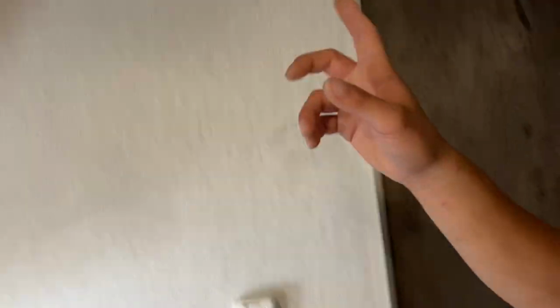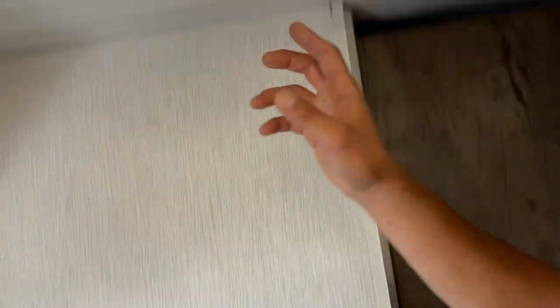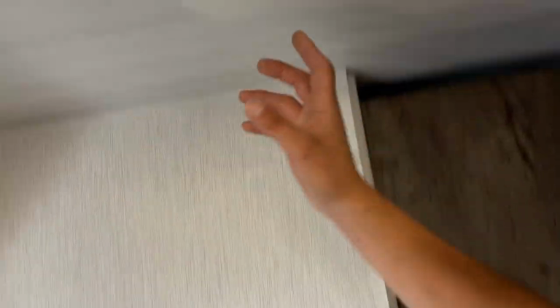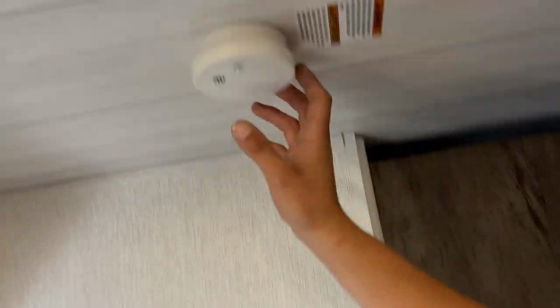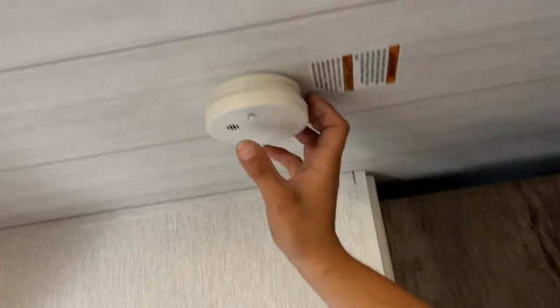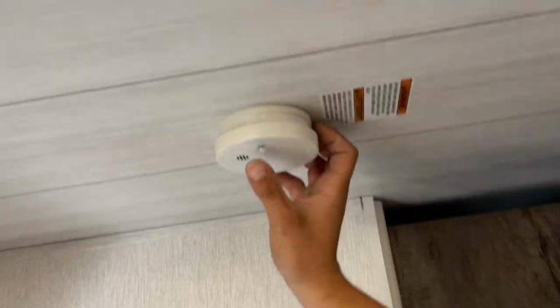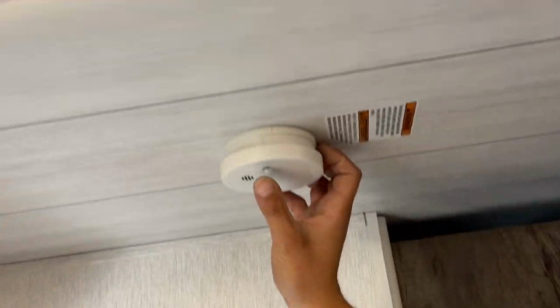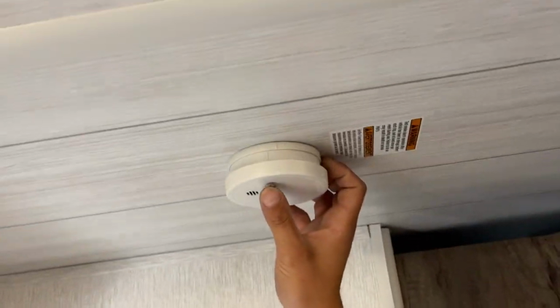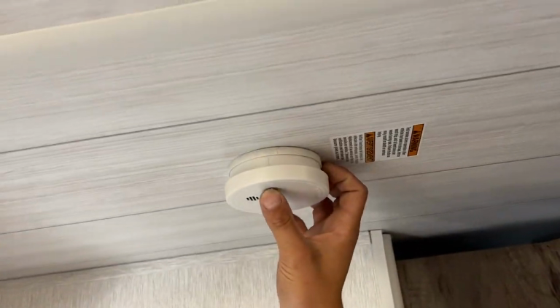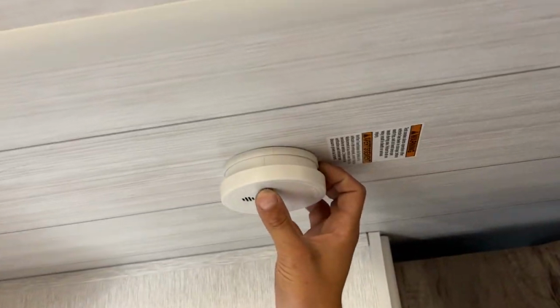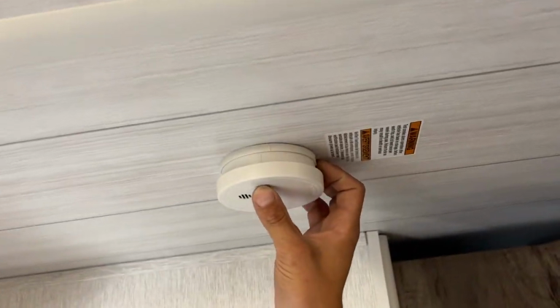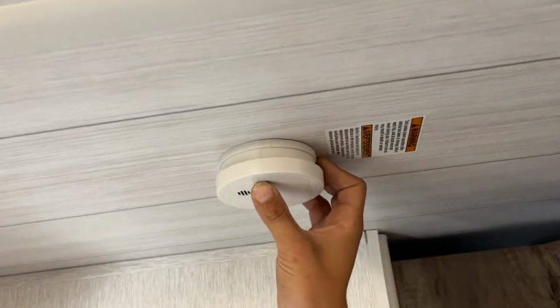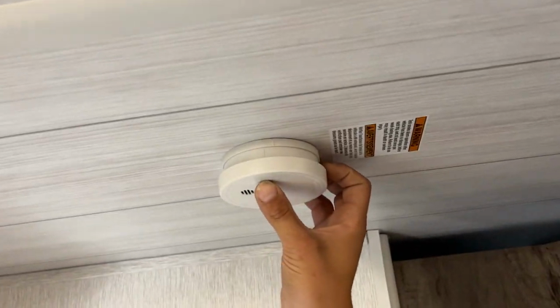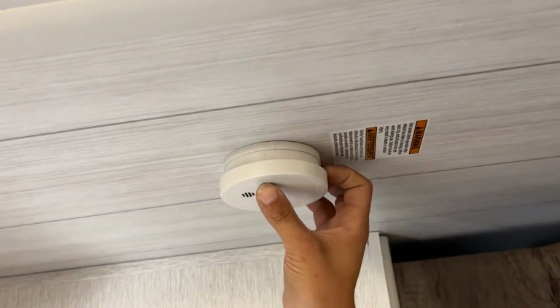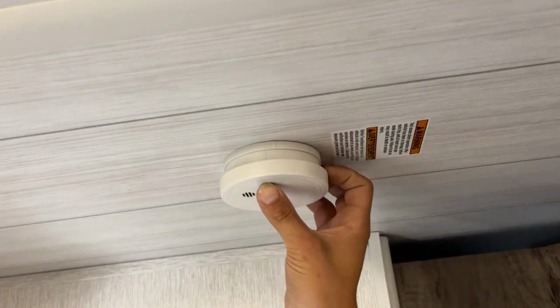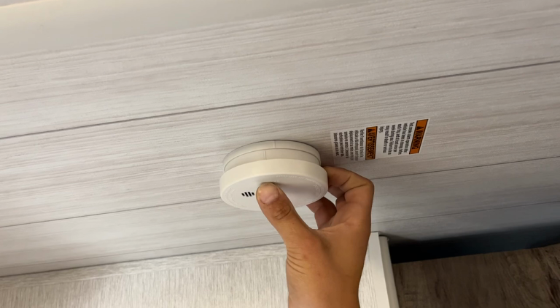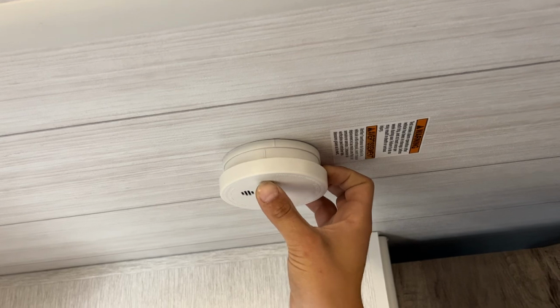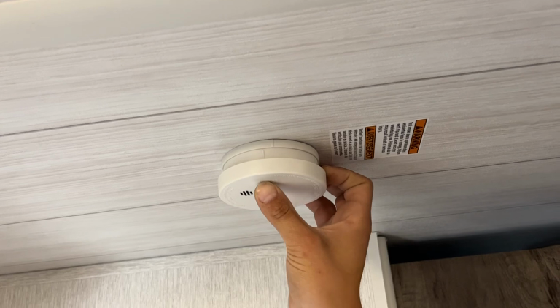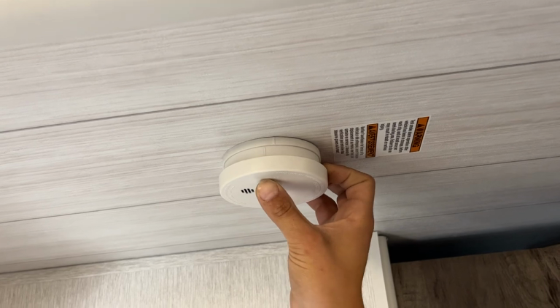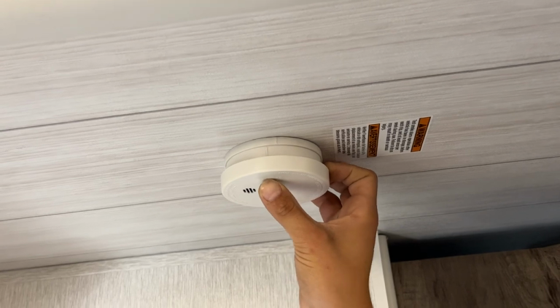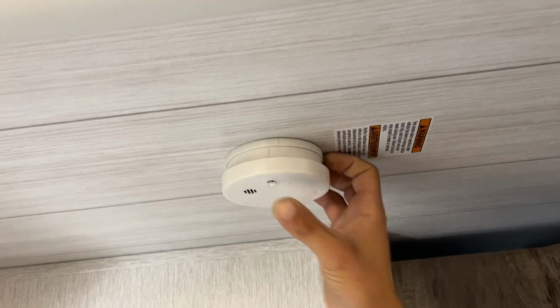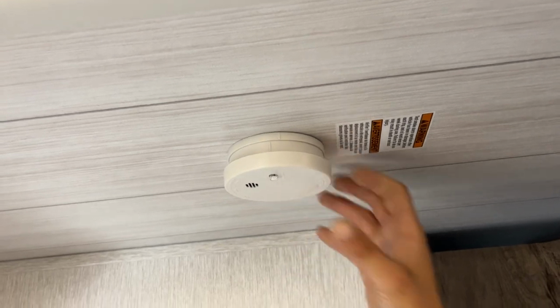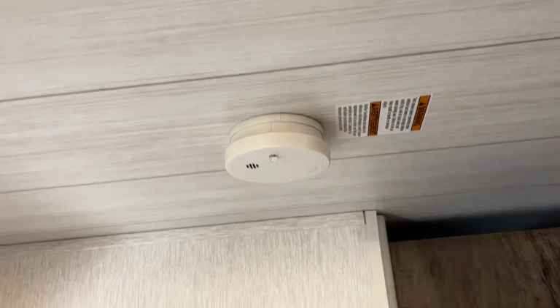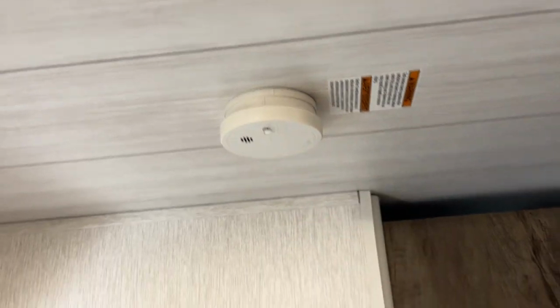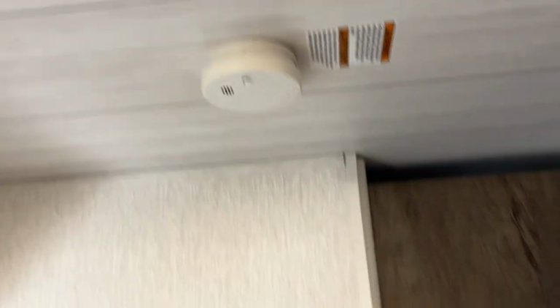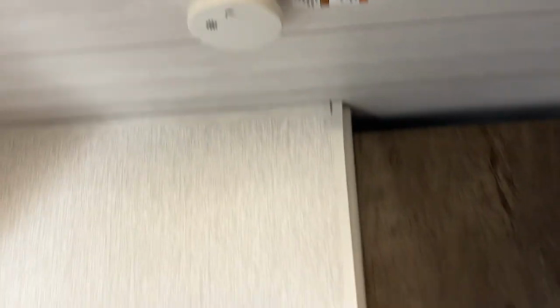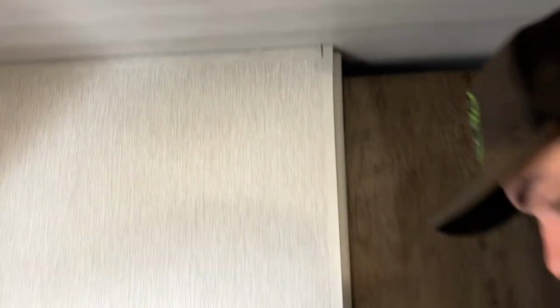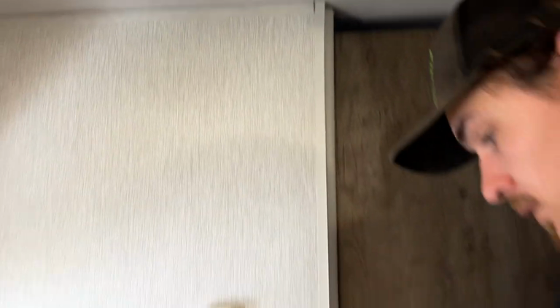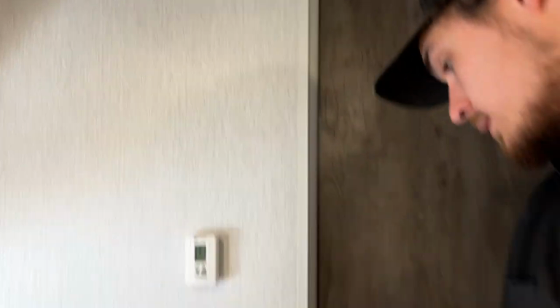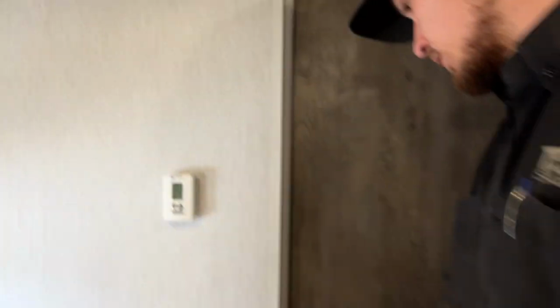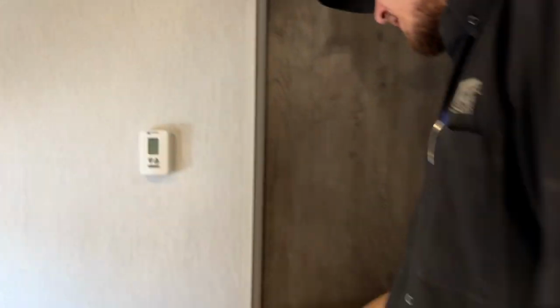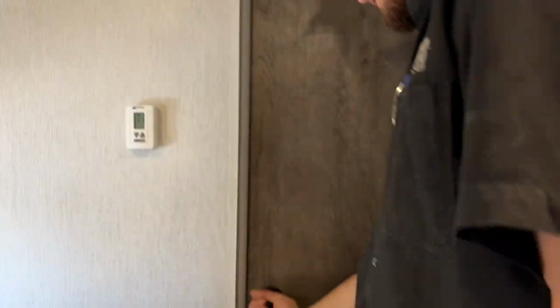Straight up from there is your smoke detector. Here's the test — it goes off successfully.